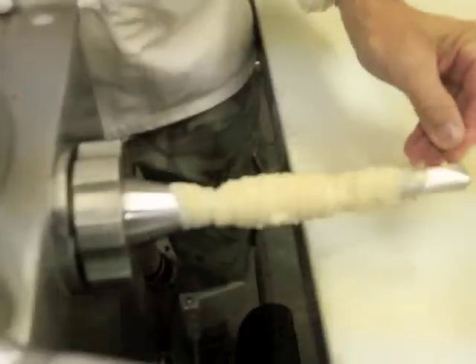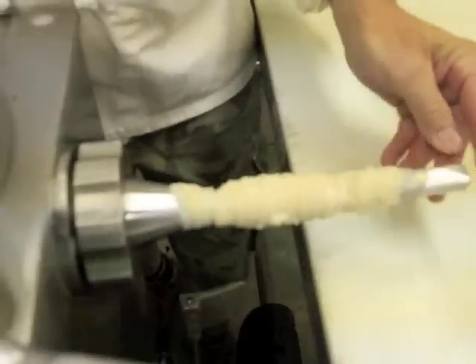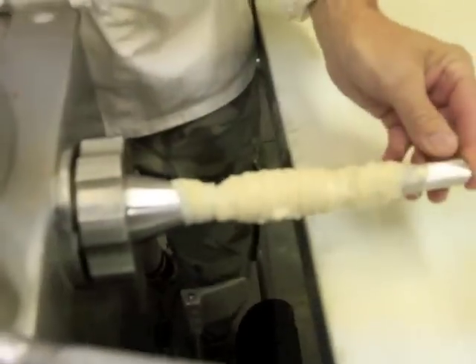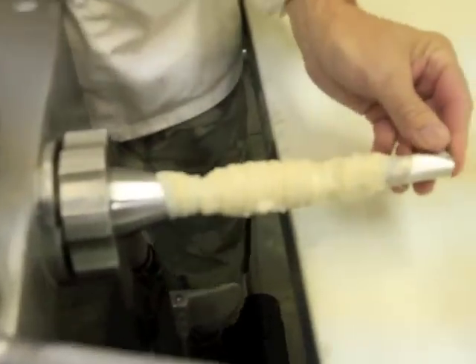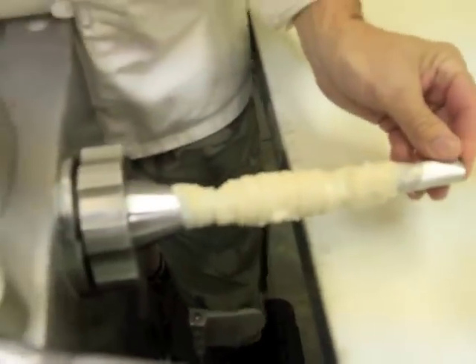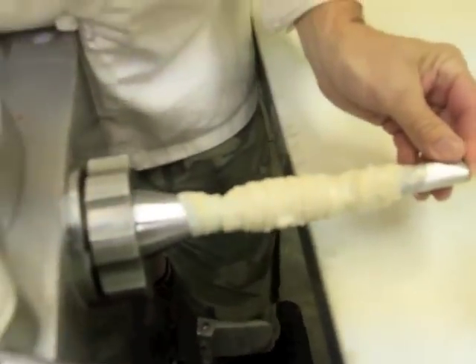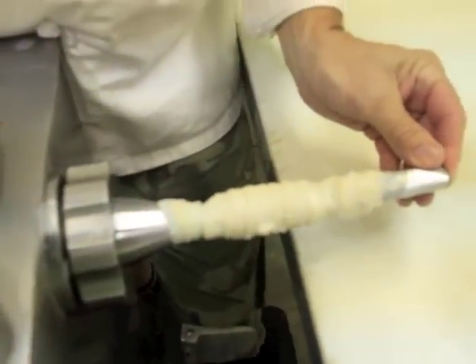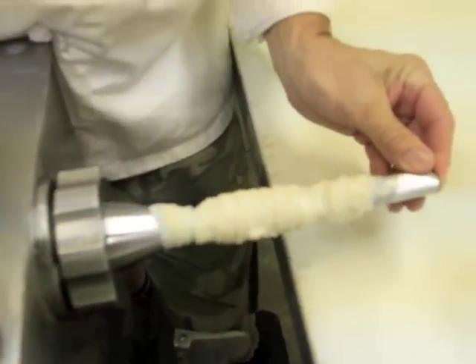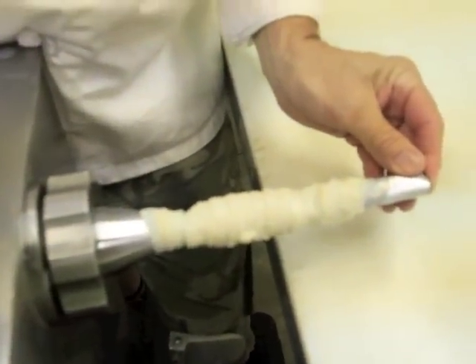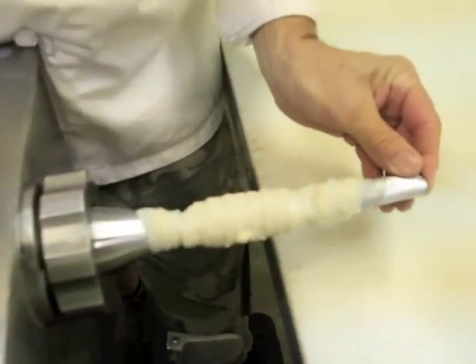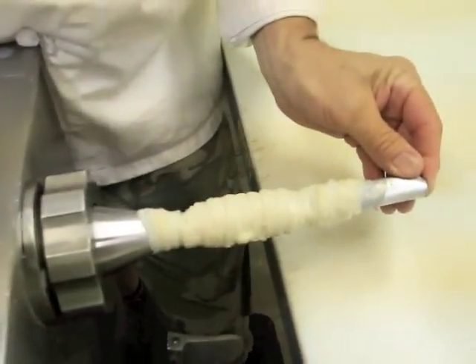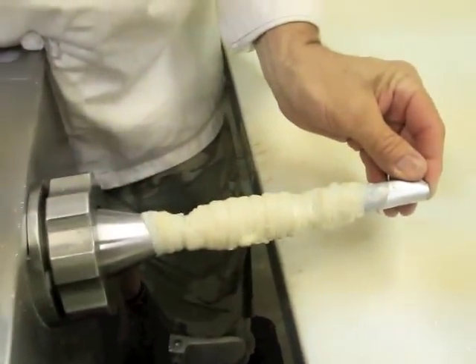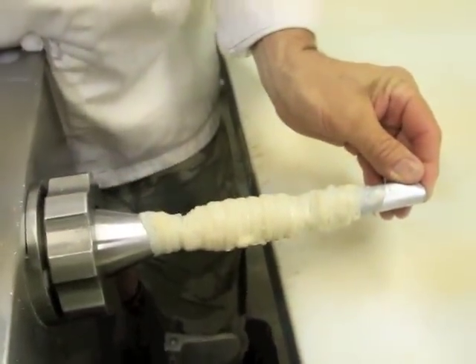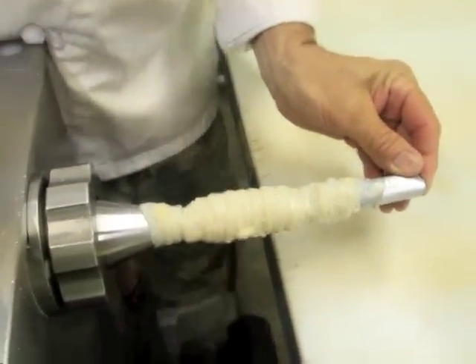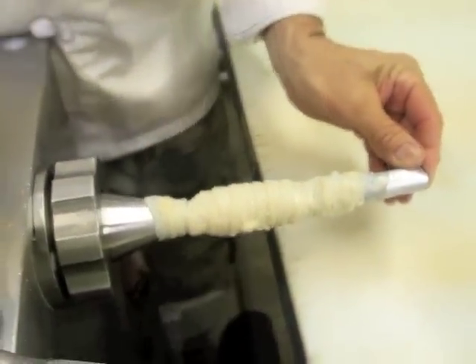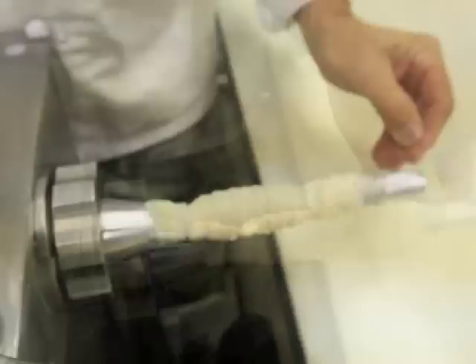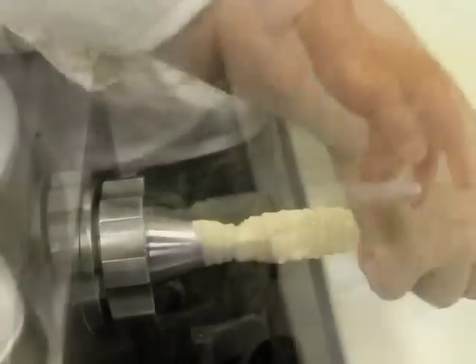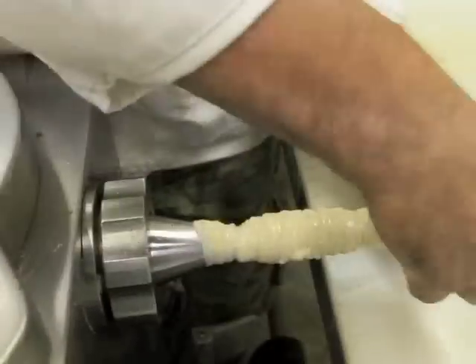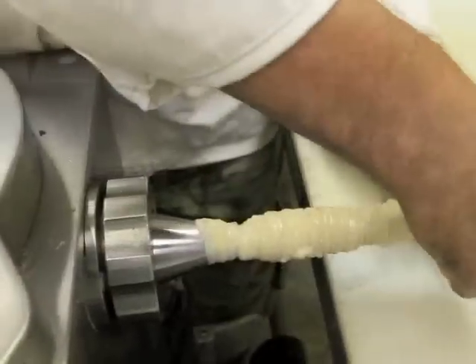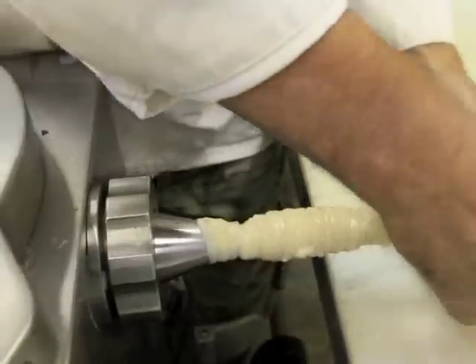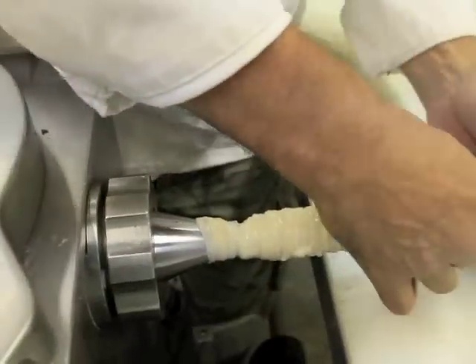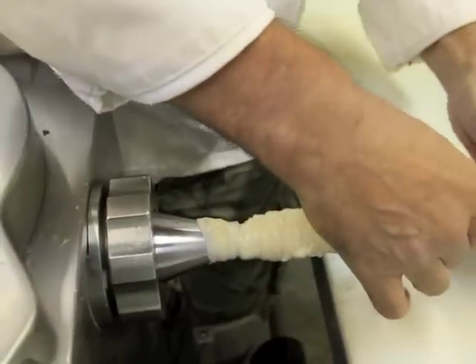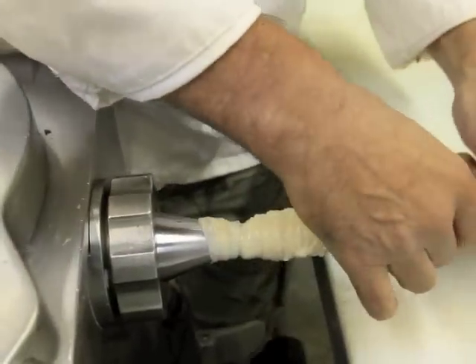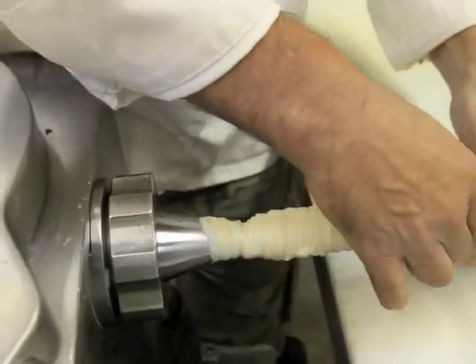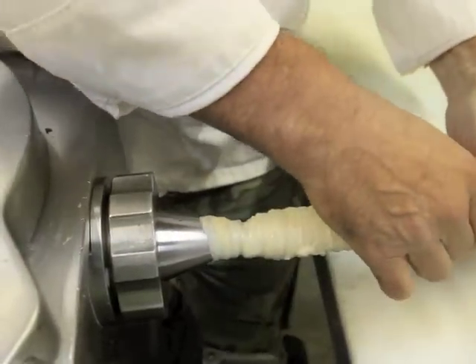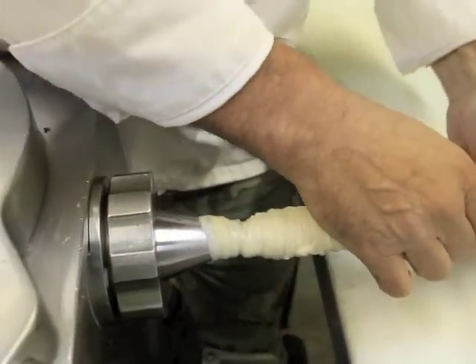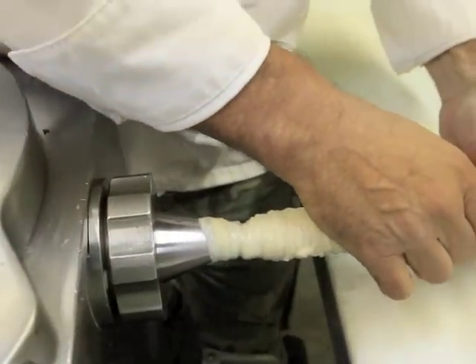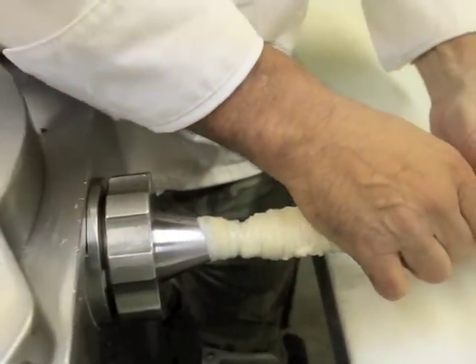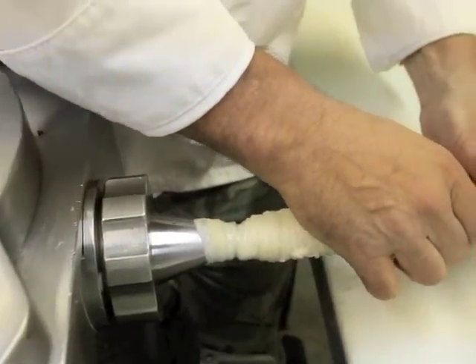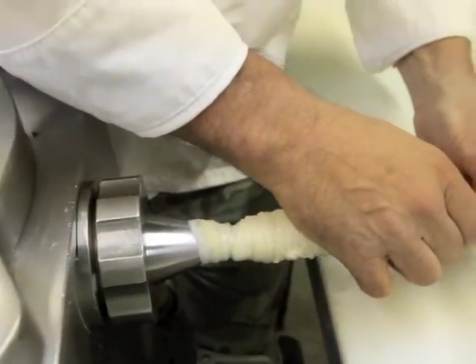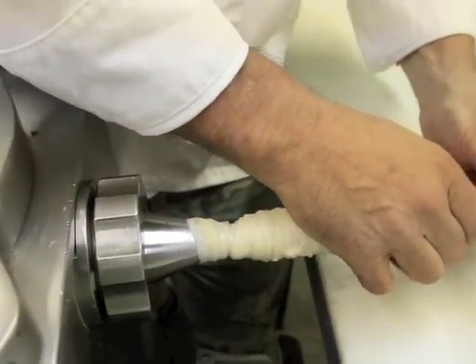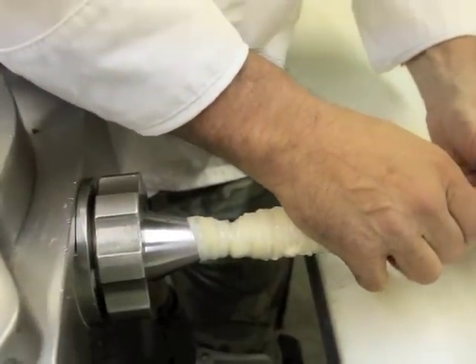You can see the hog casing is on the horn there already. And then we're off and running.